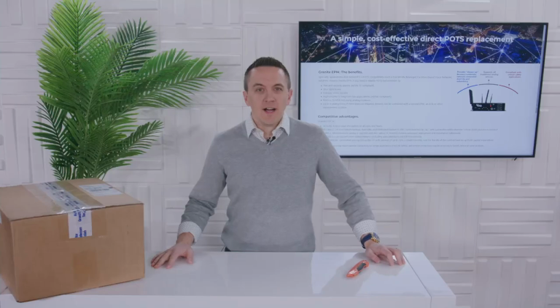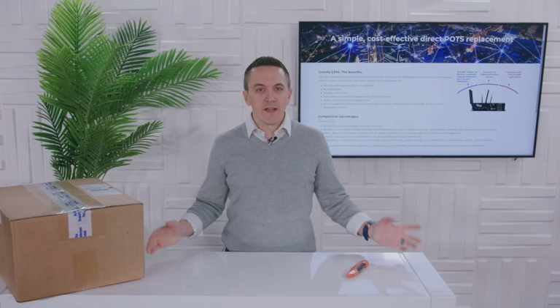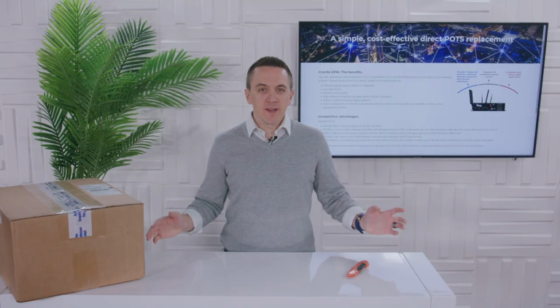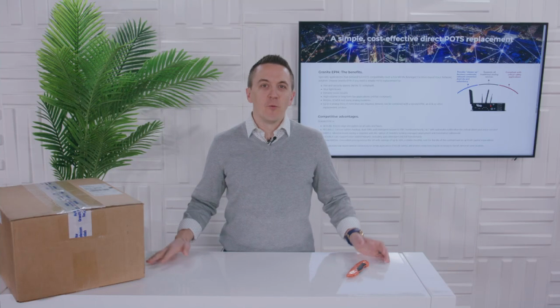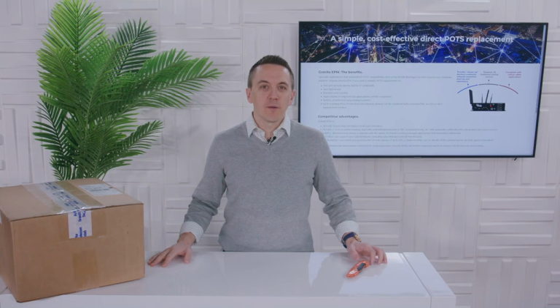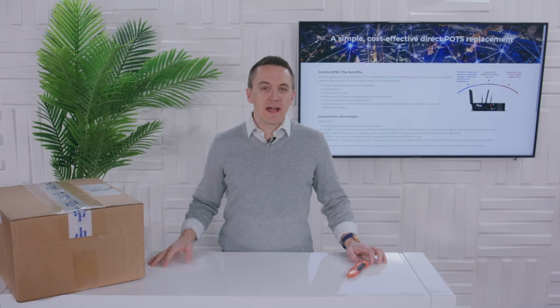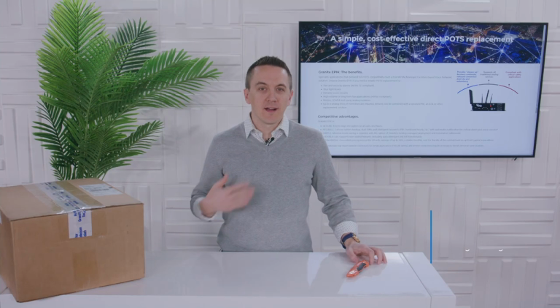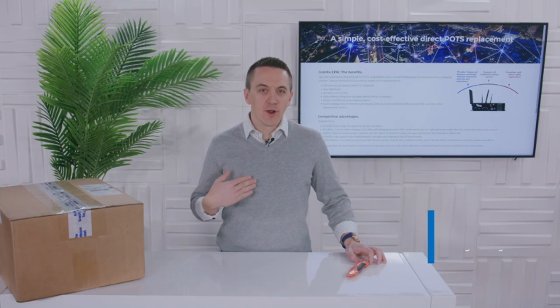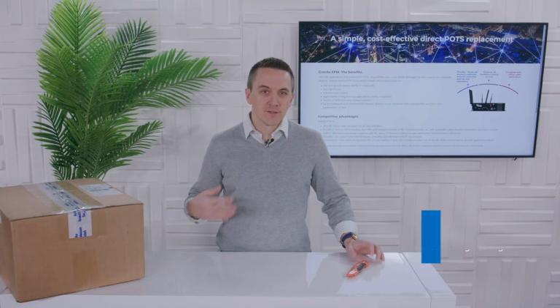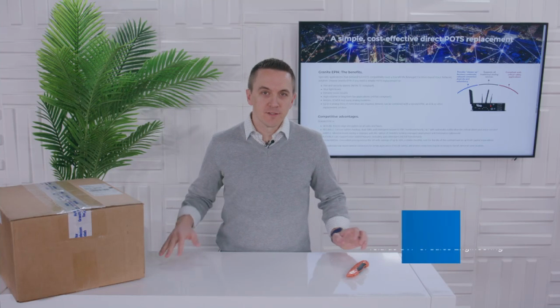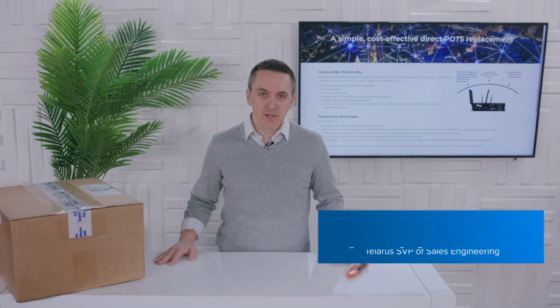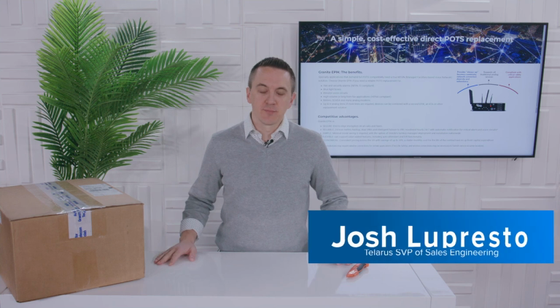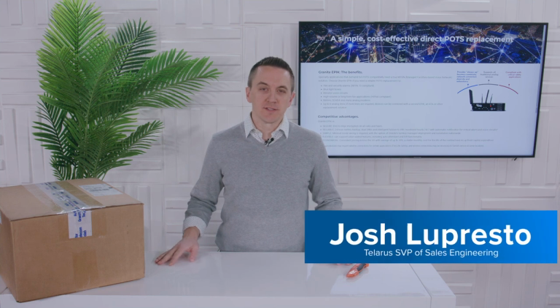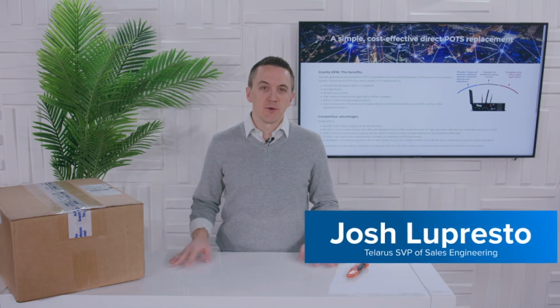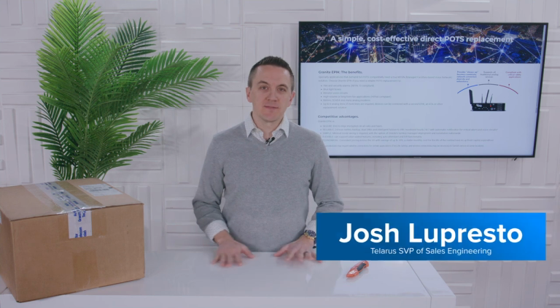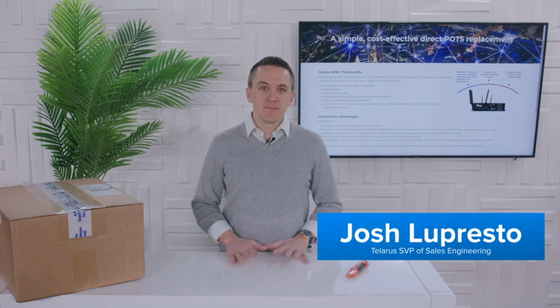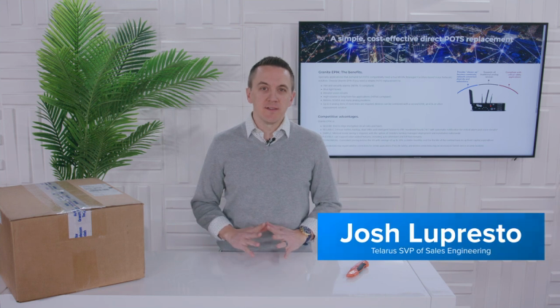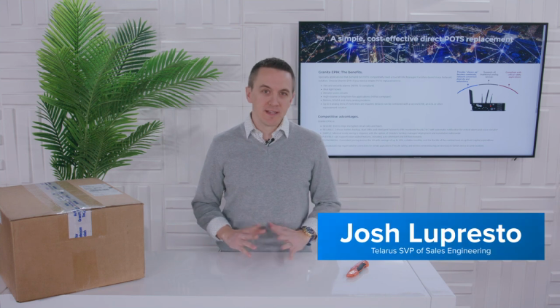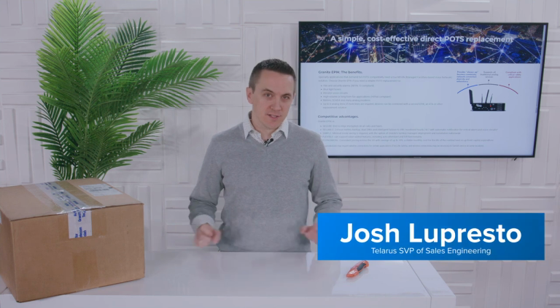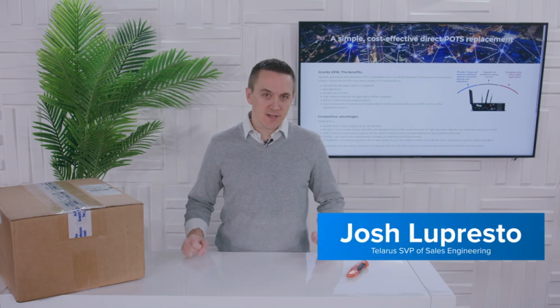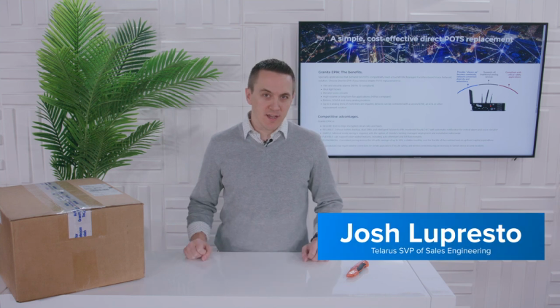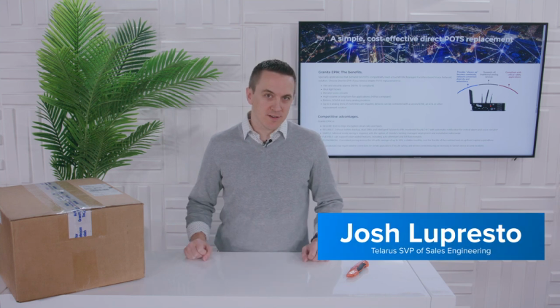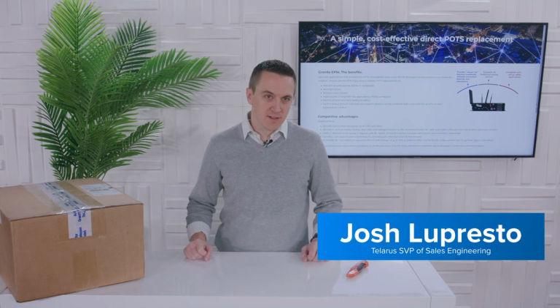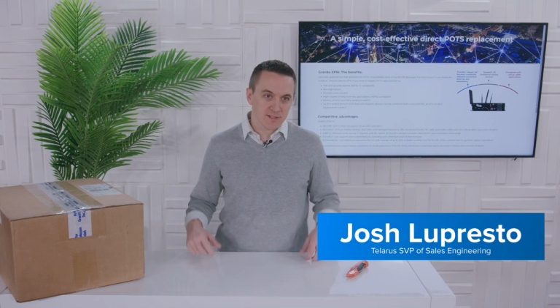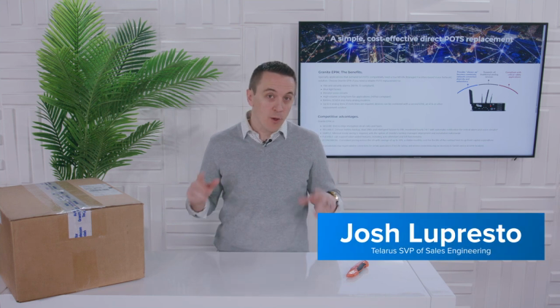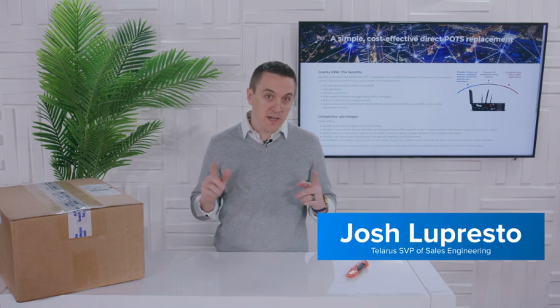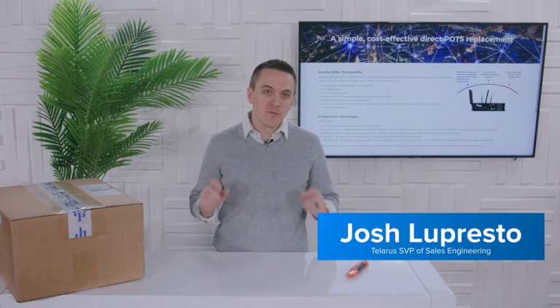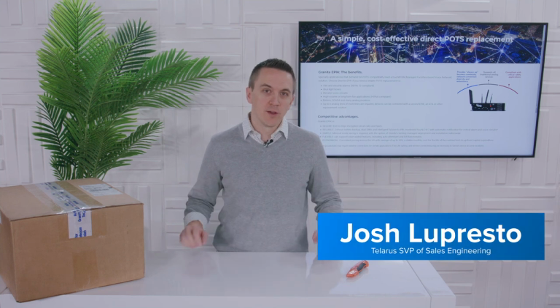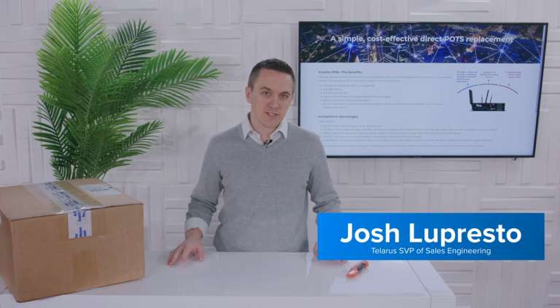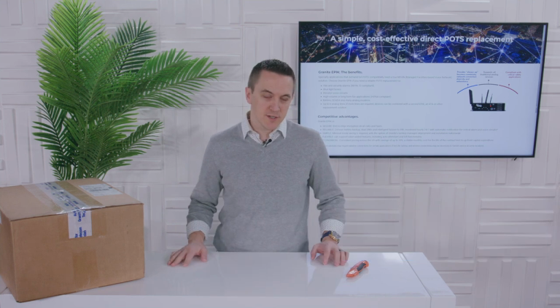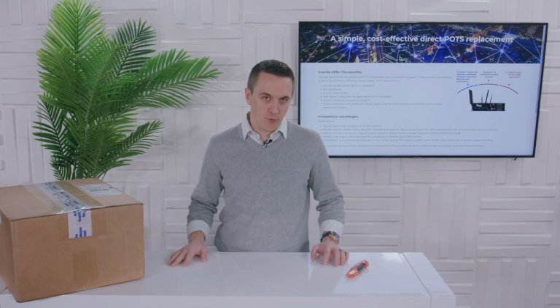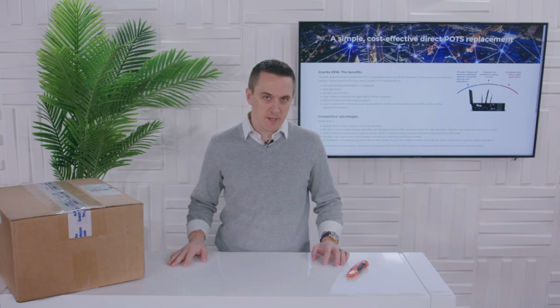Hey everybody, welcome back. I'm your host Josh Lopresto, SVP of Sales Engineering here at Talaris, and we've got a new video series for you.